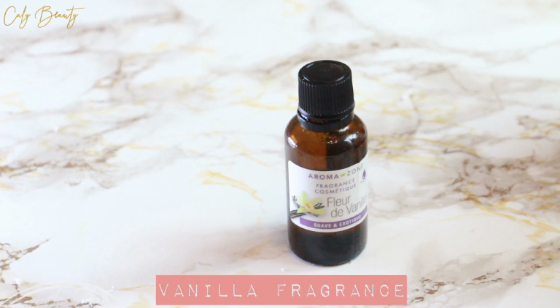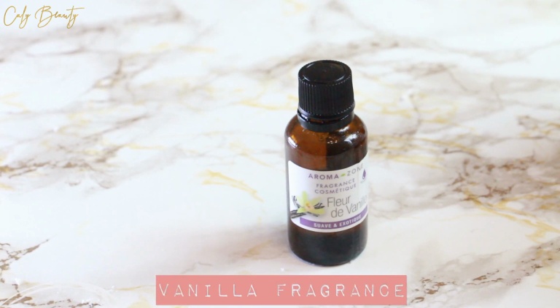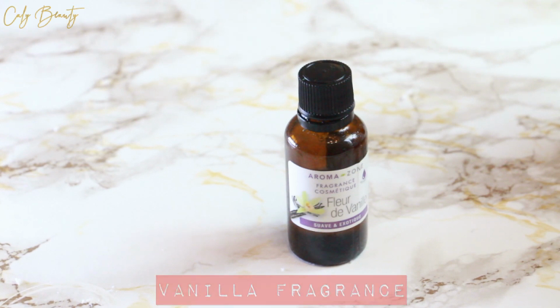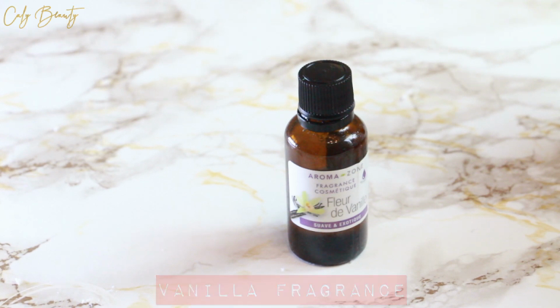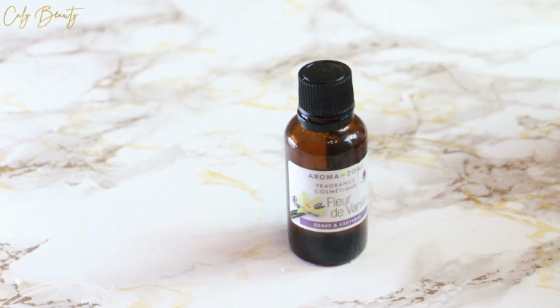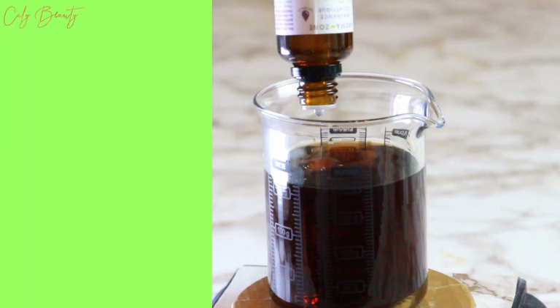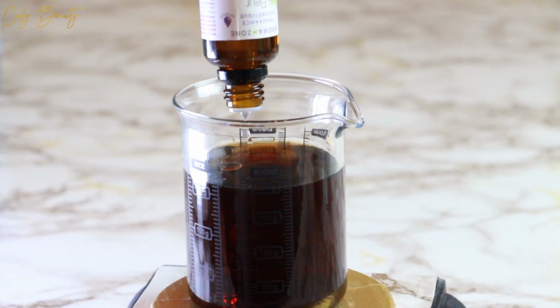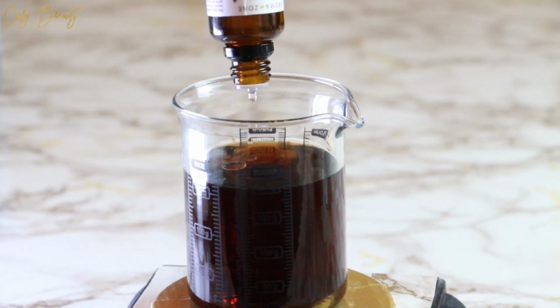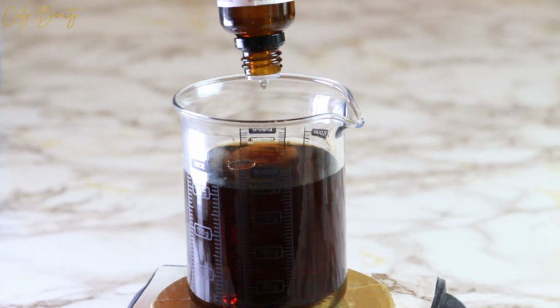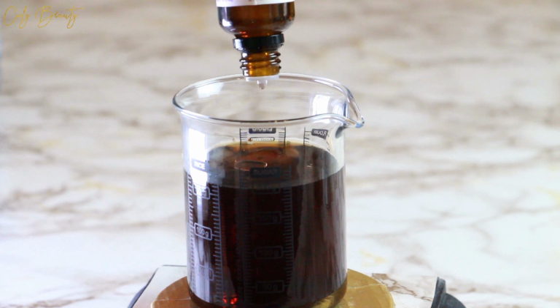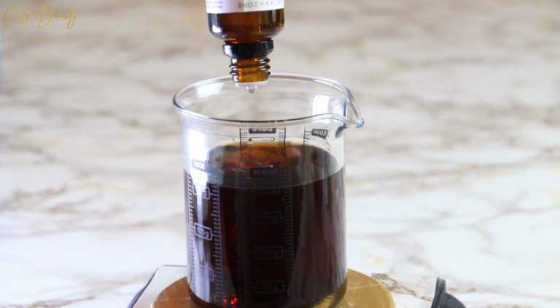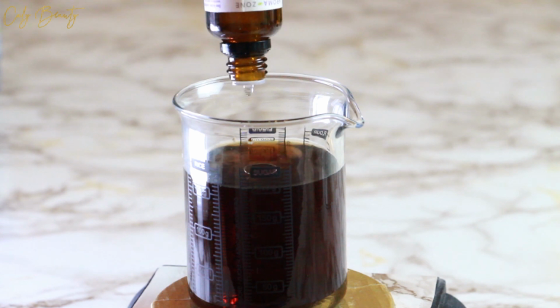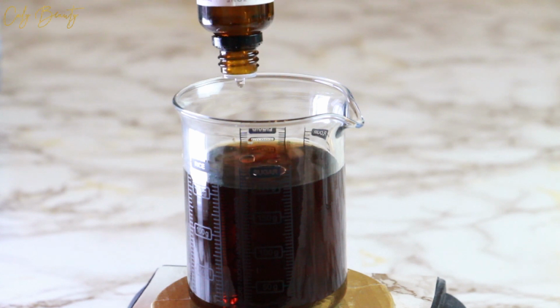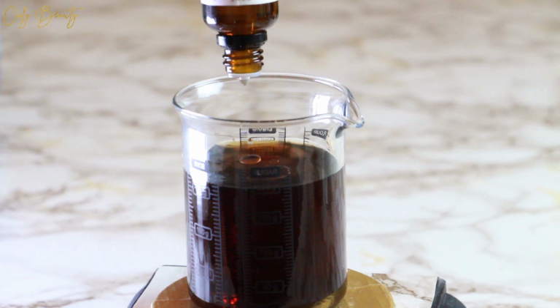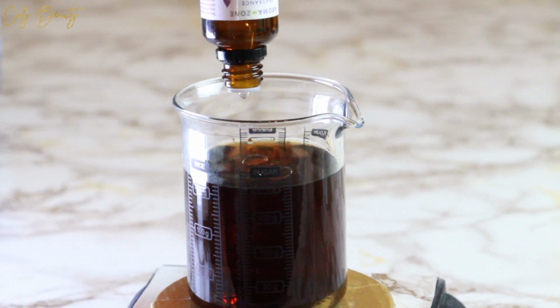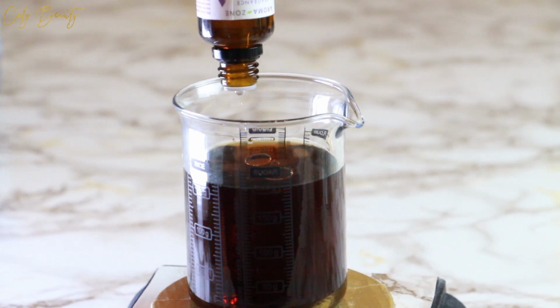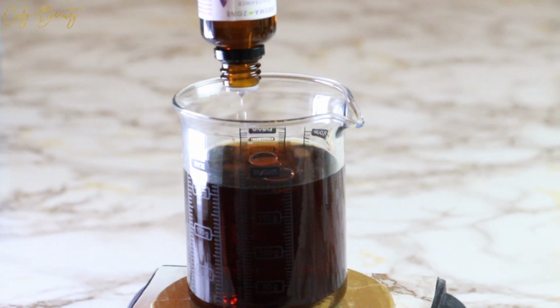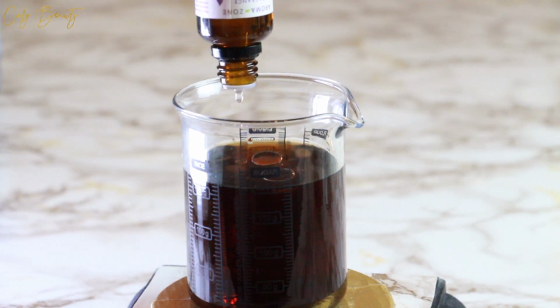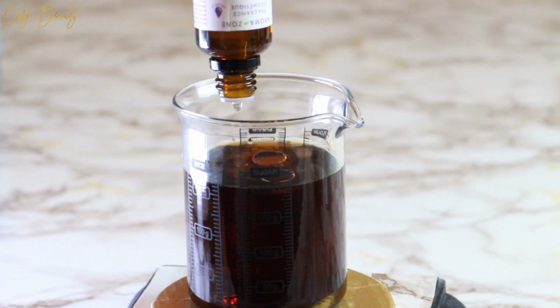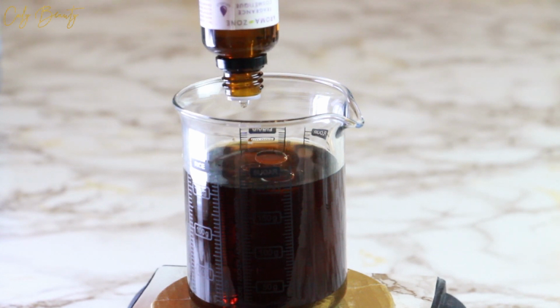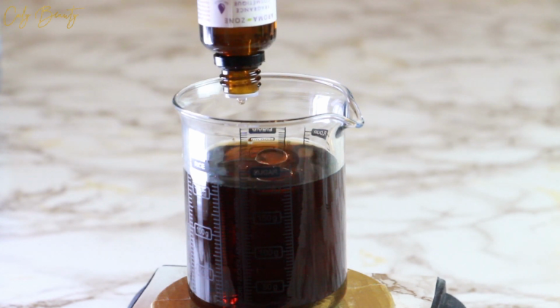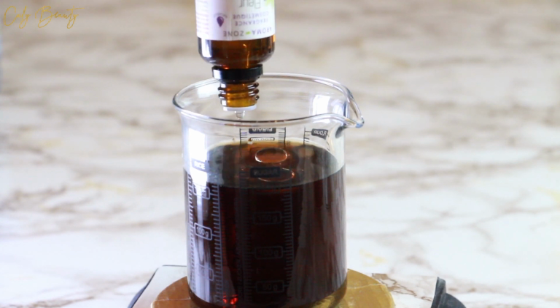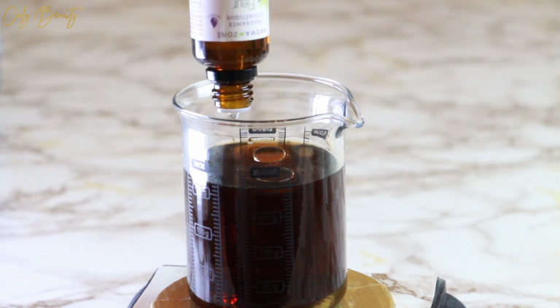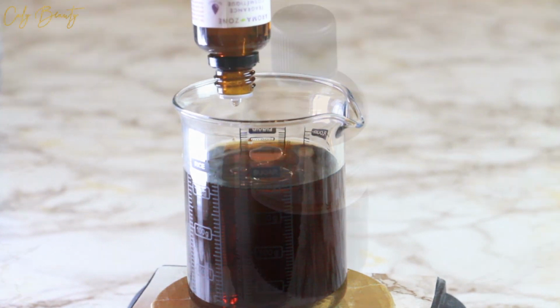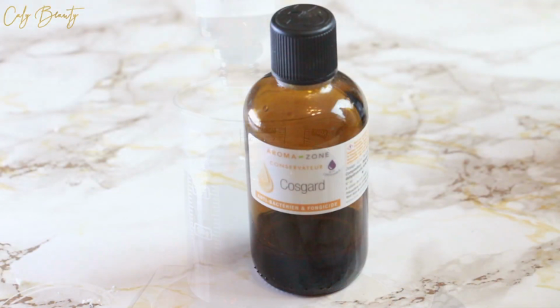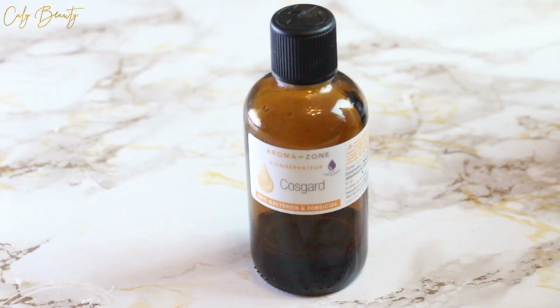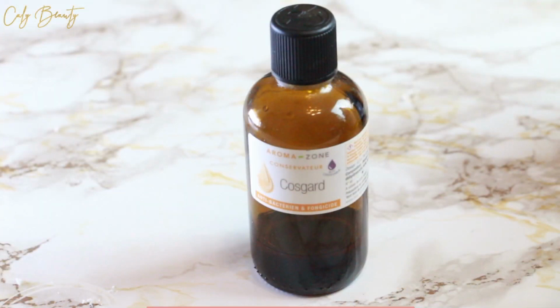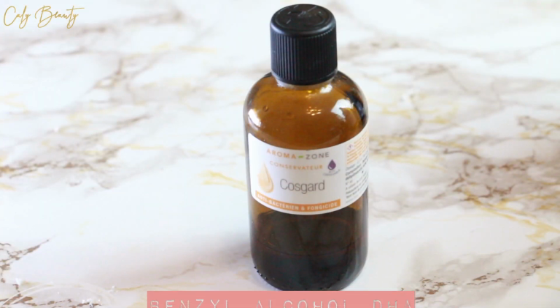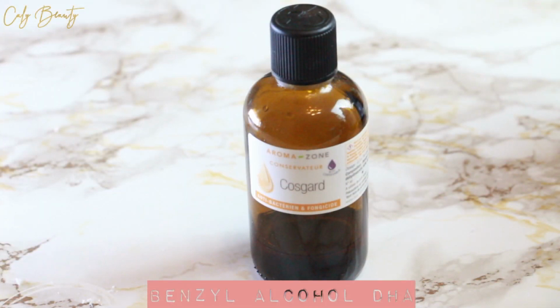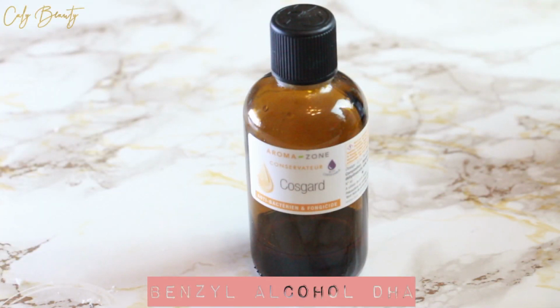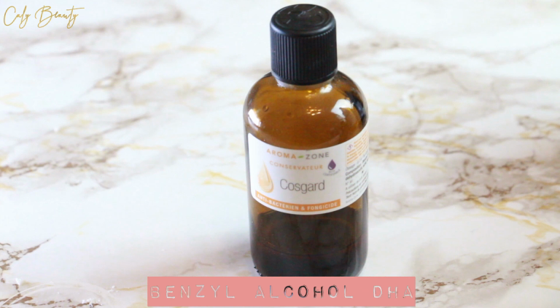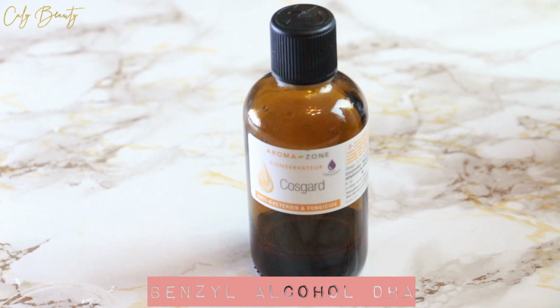All that's left is to mix the preparation and put it in a spray bottle. And there you go — as promised, it was very easy since it's already done.